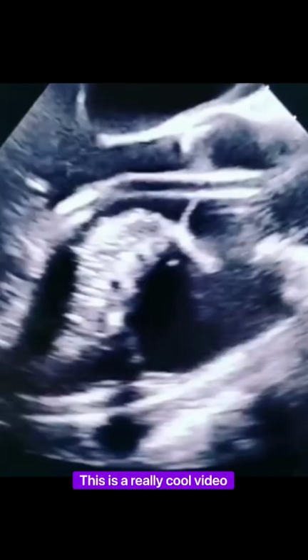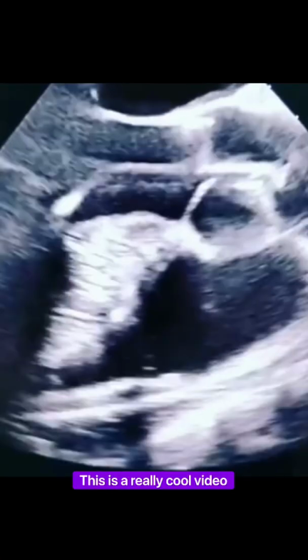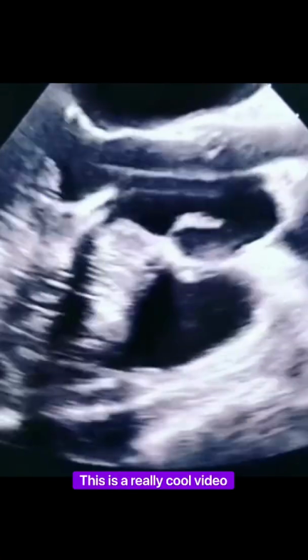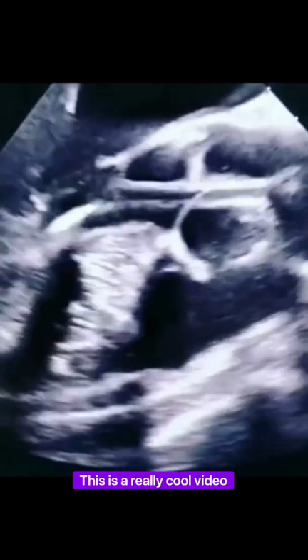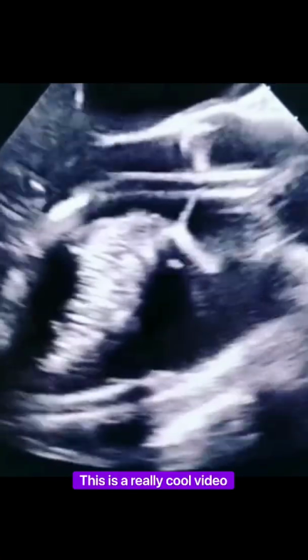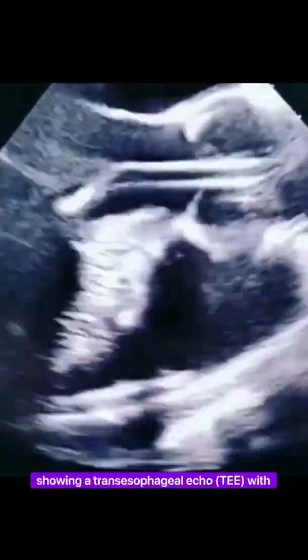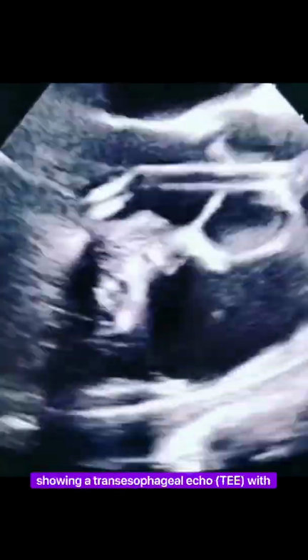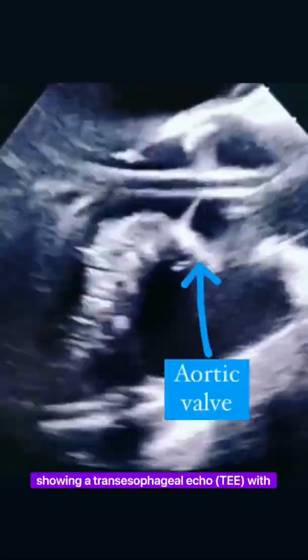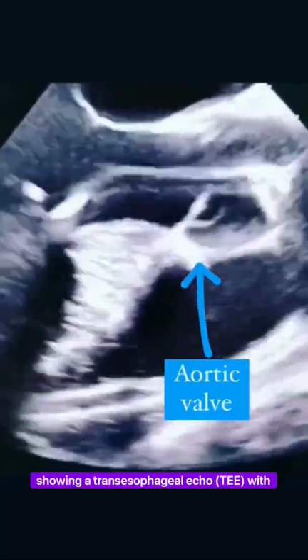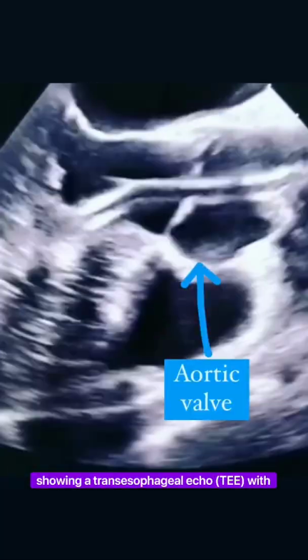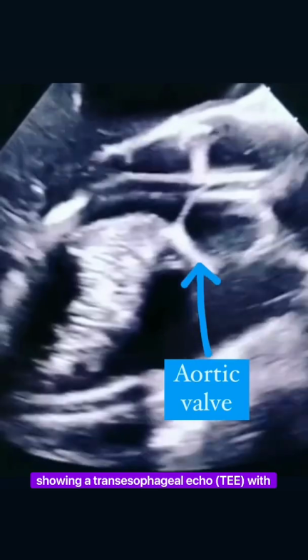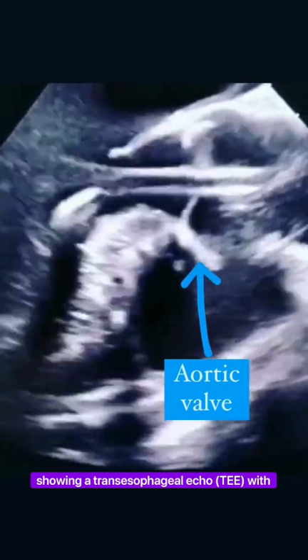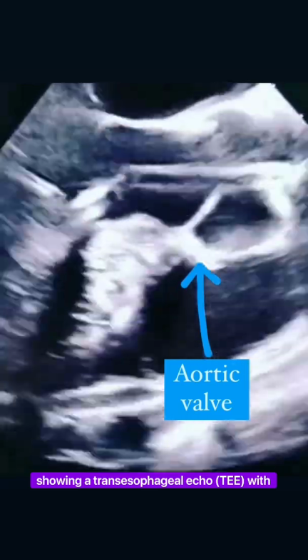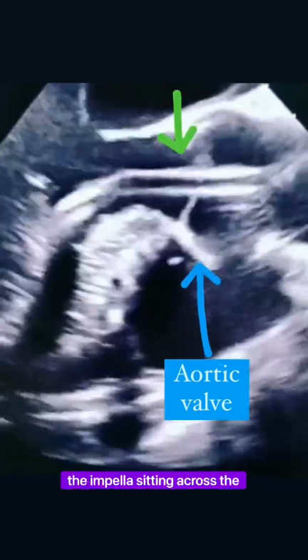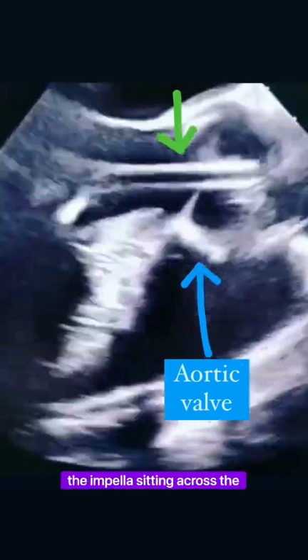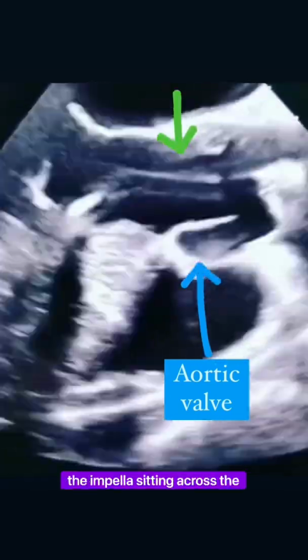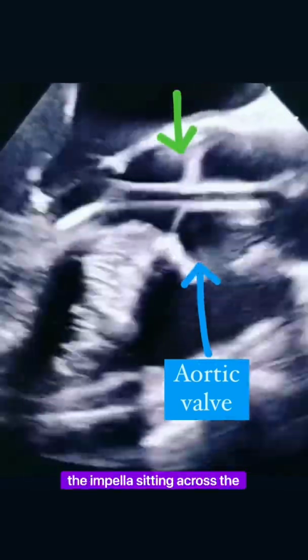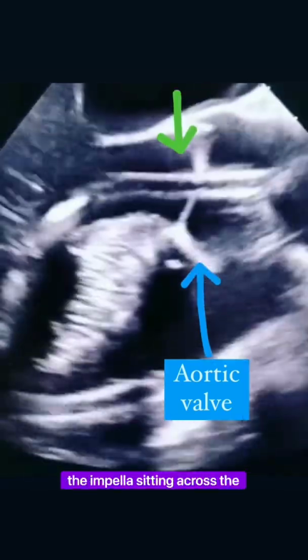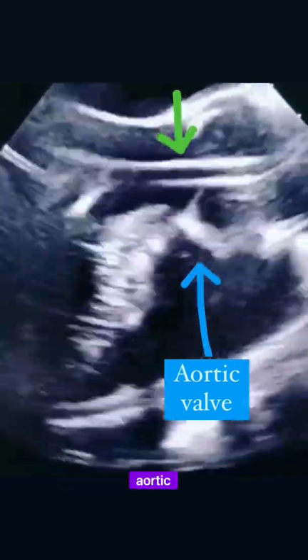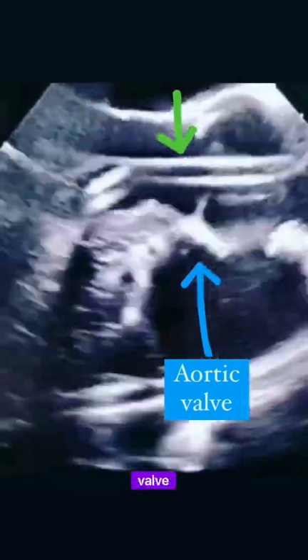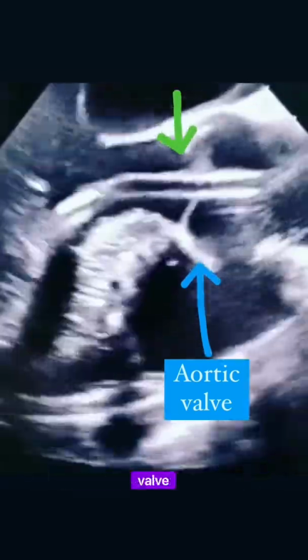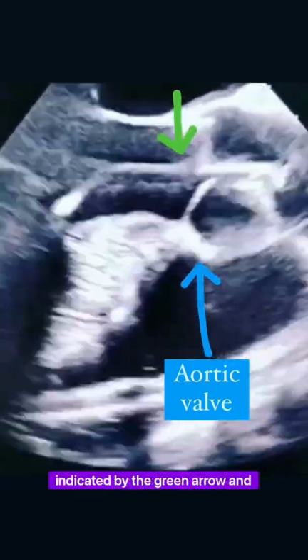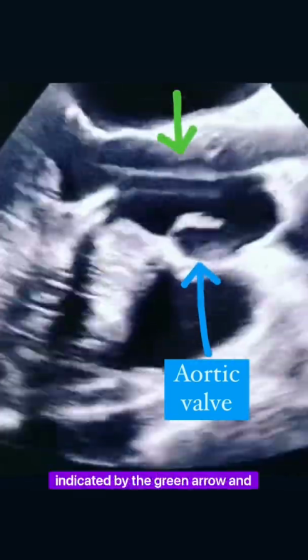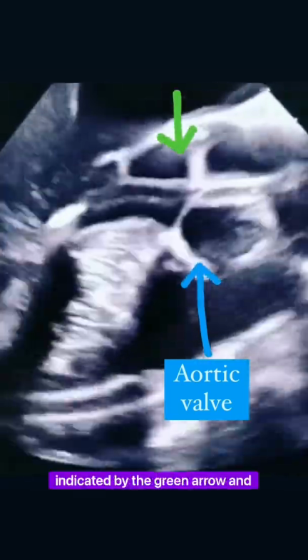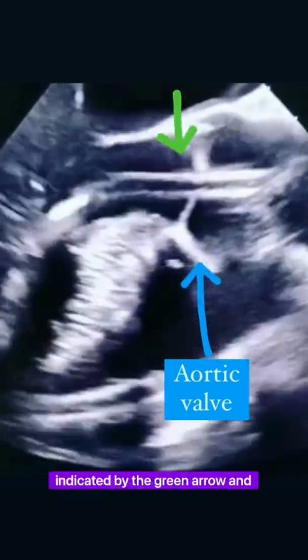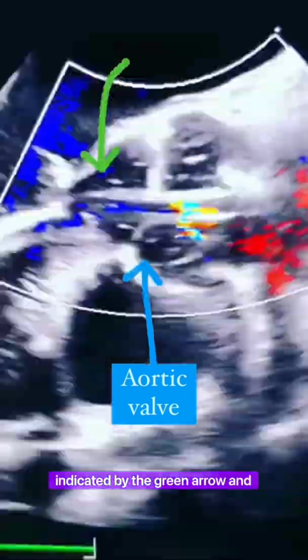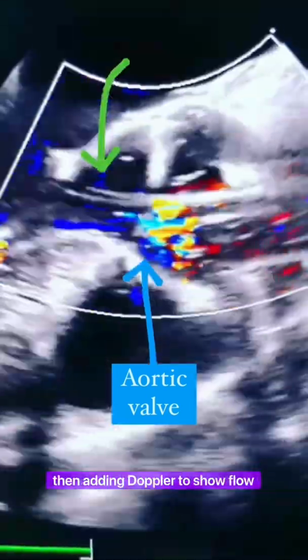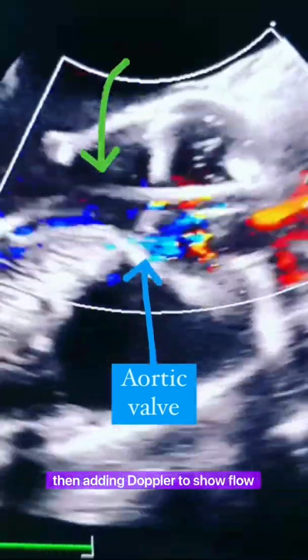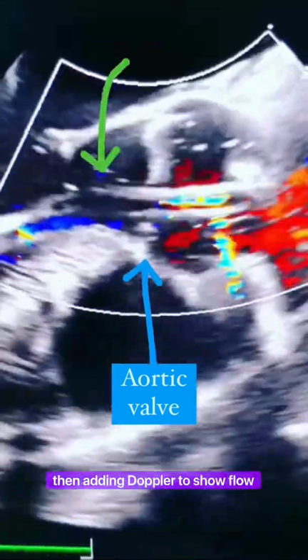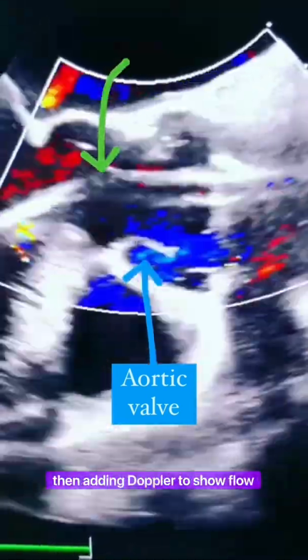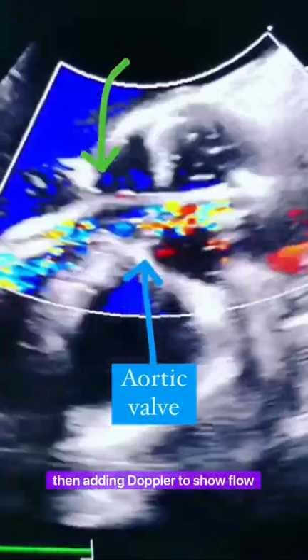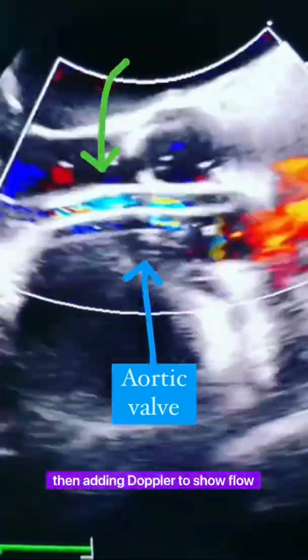This is a really cool video showing a transesophageal echo with the Impella sitting across the aortic valve, indicated by the green arrow, and then adding Doppler to show flow.